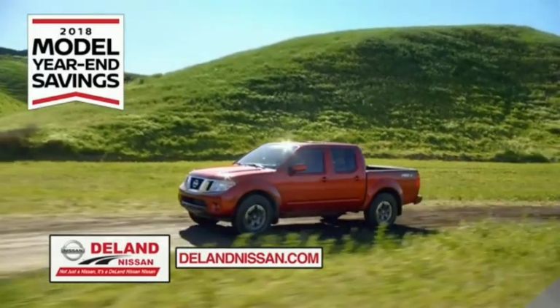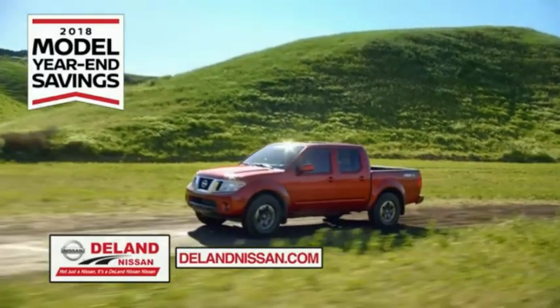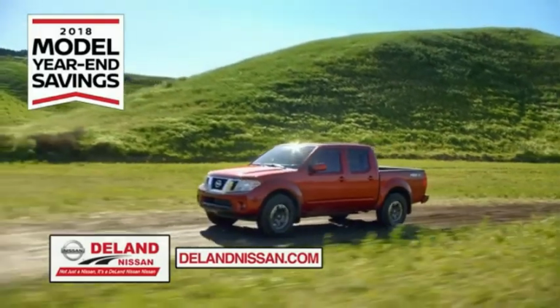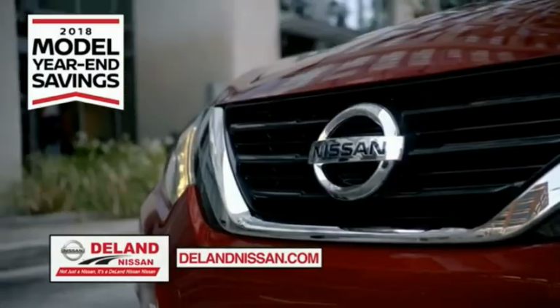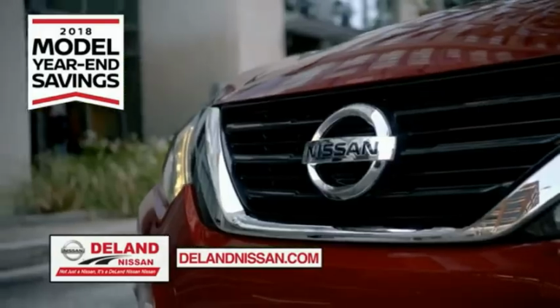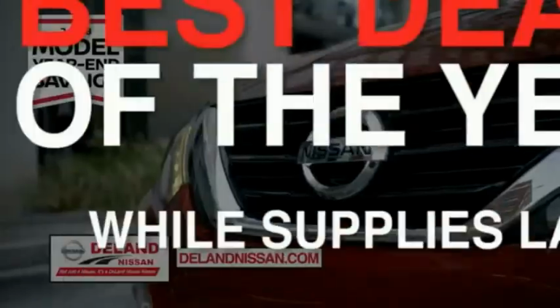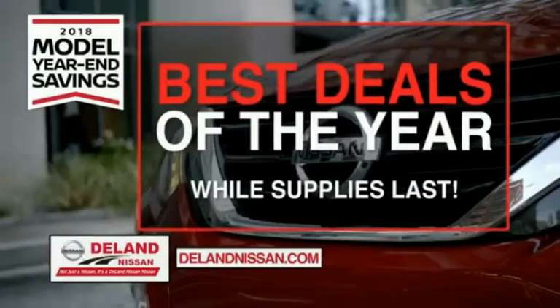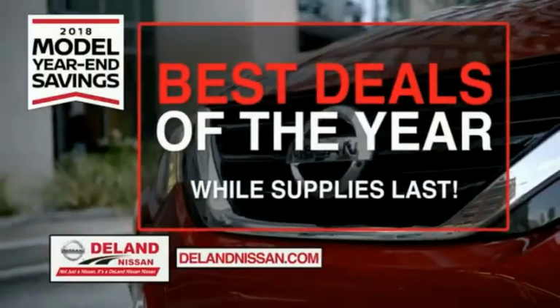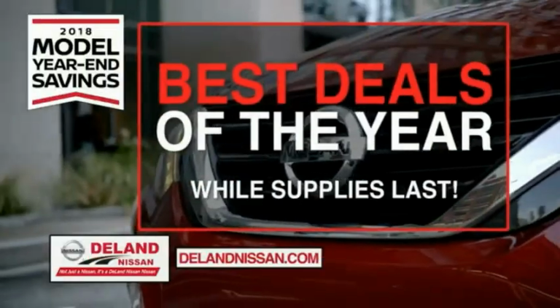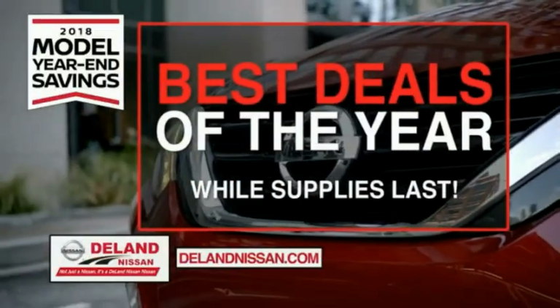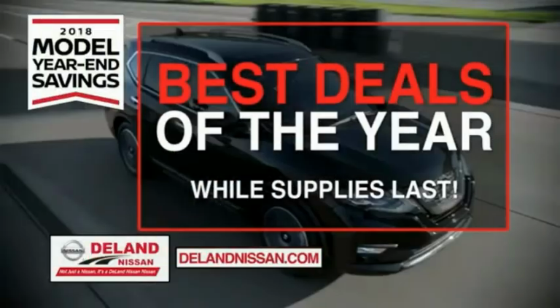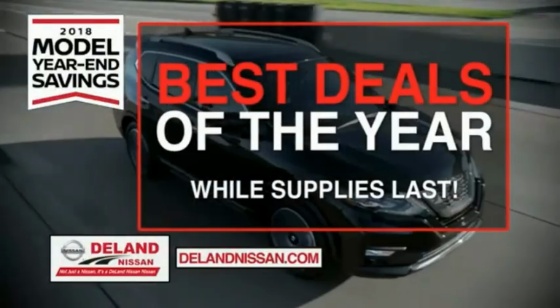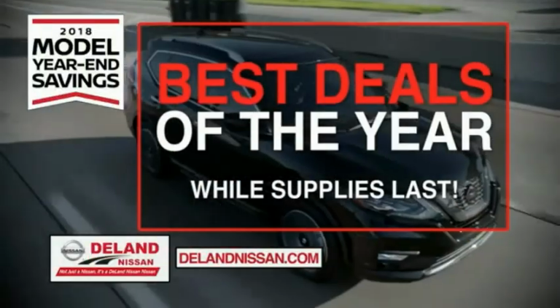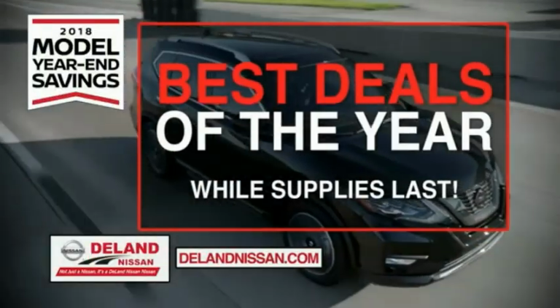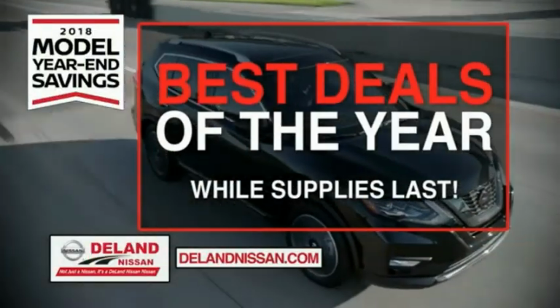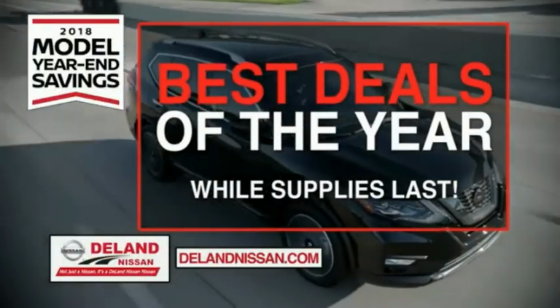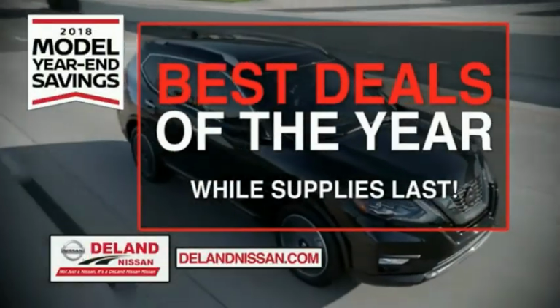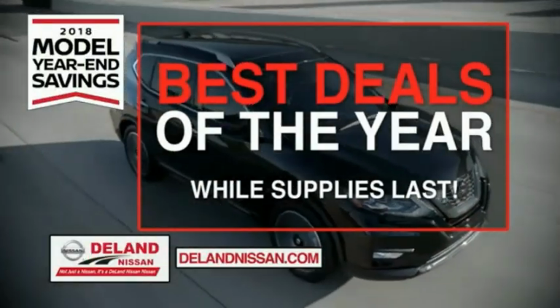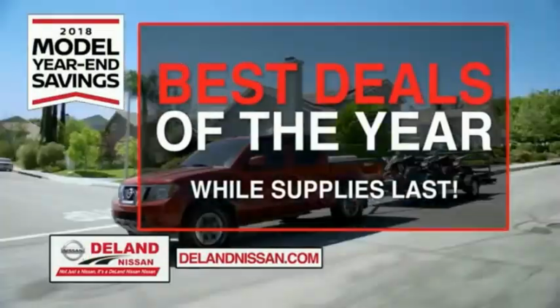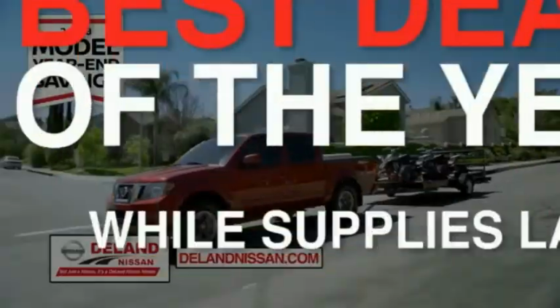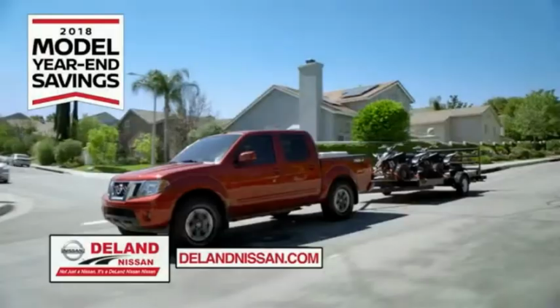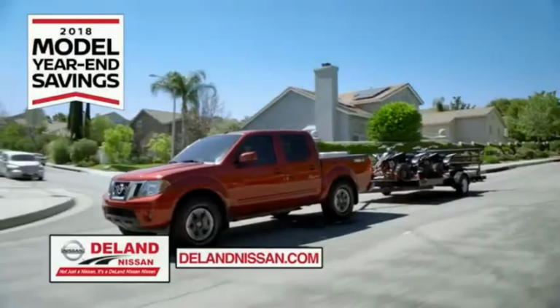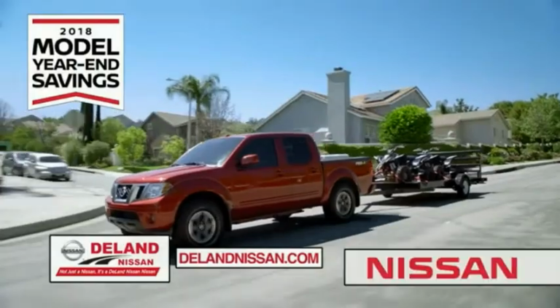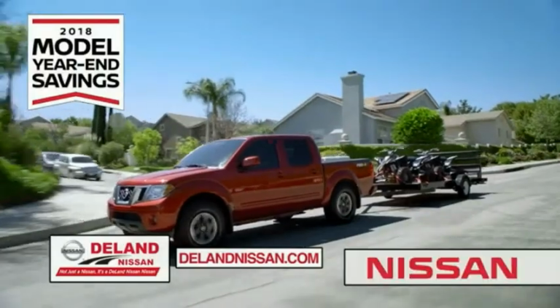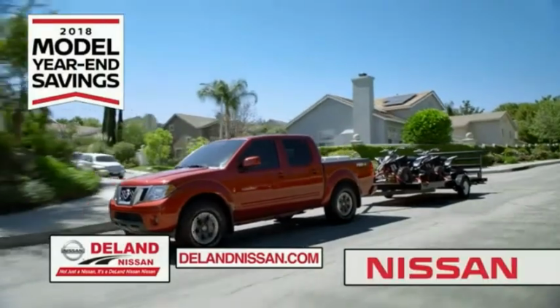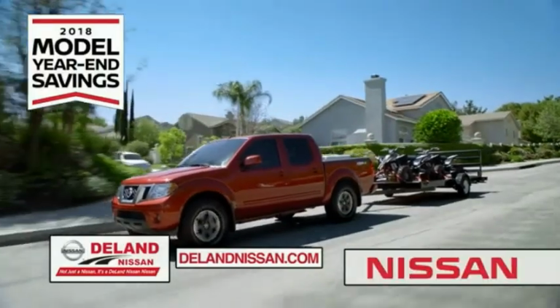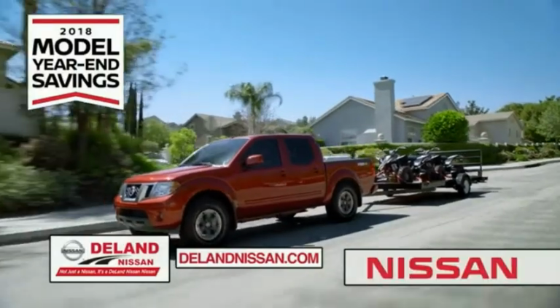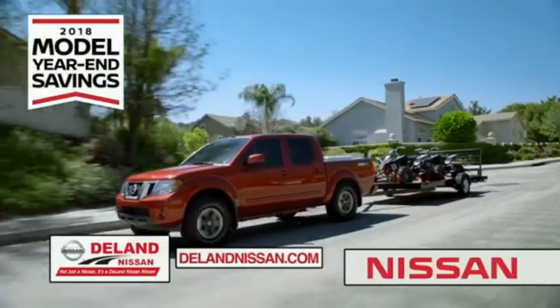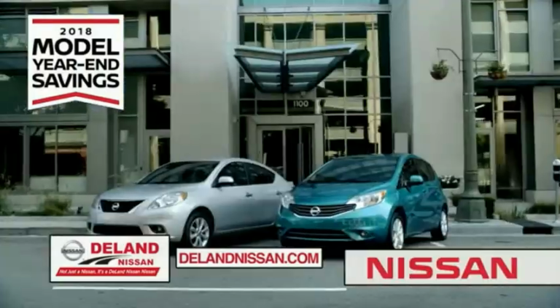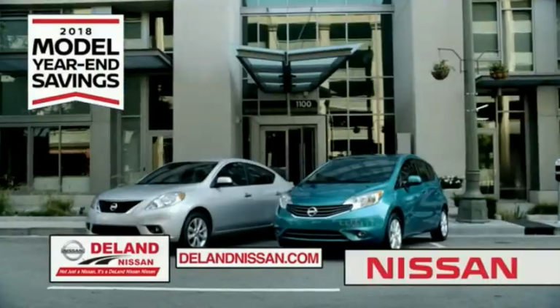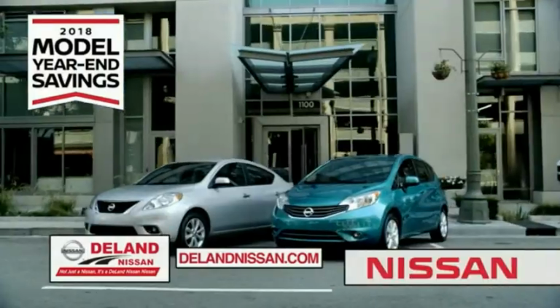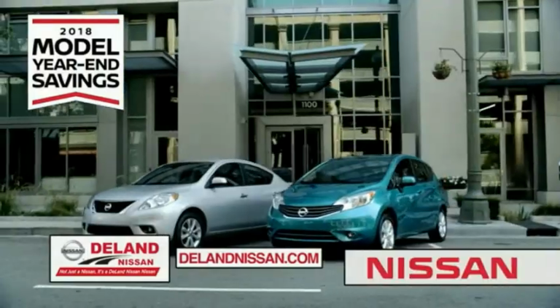Save big on all 2018 models before the end of the year, but only while supplies last. It's not just a Nissan — it's a DeLand Nissan.